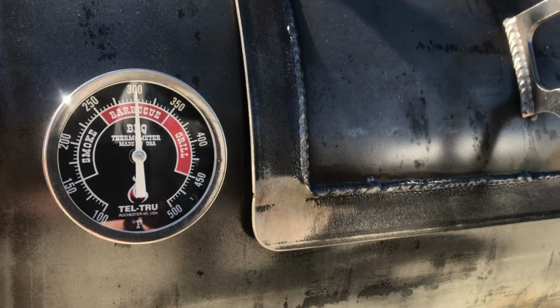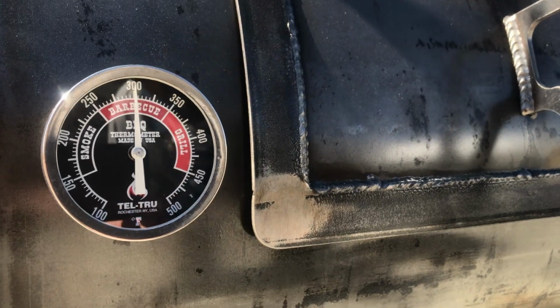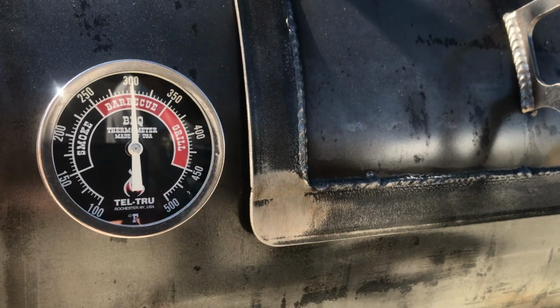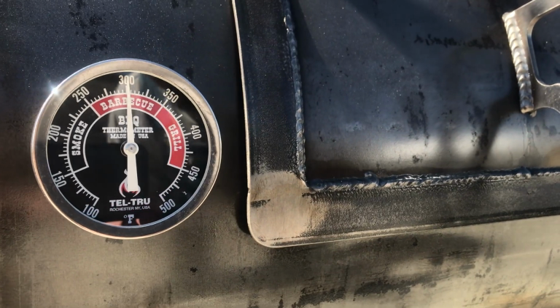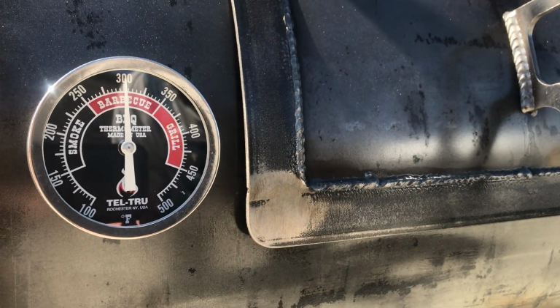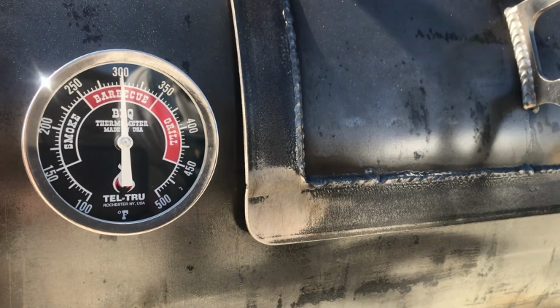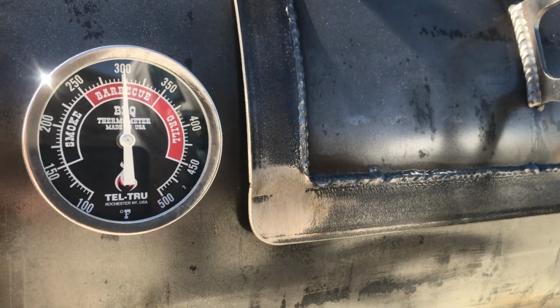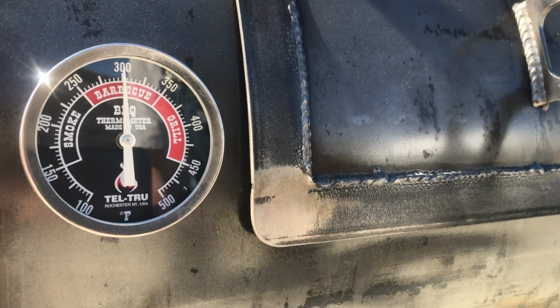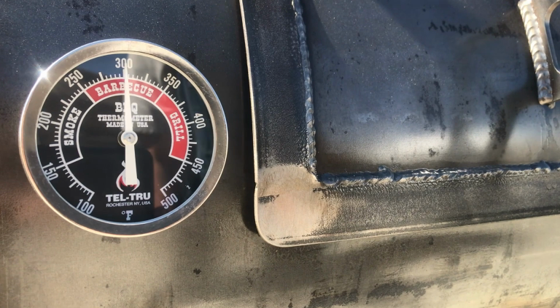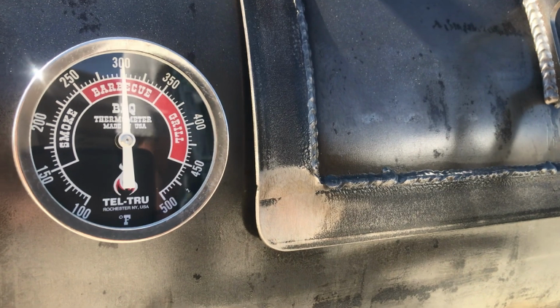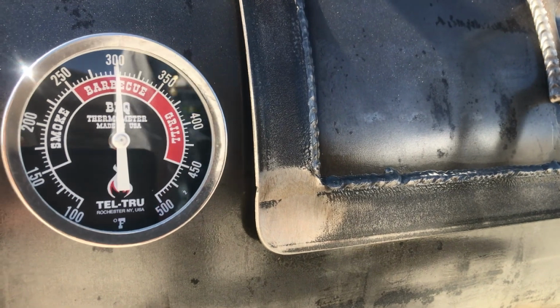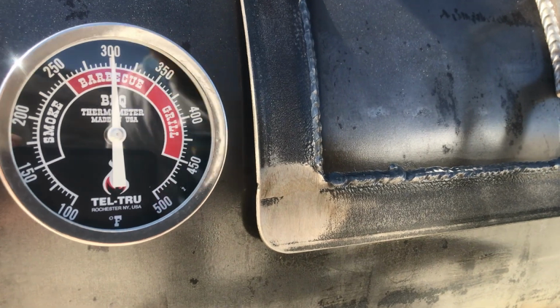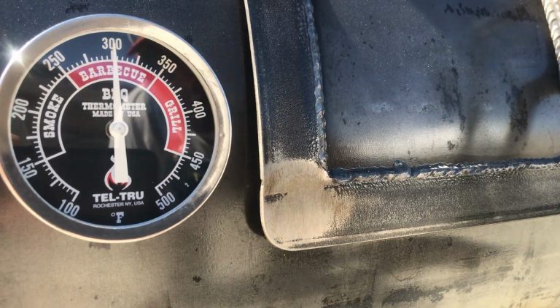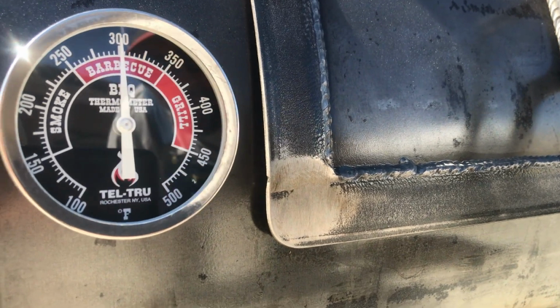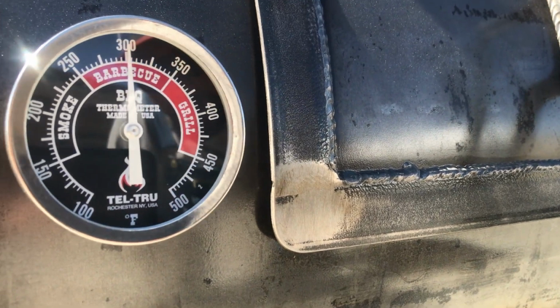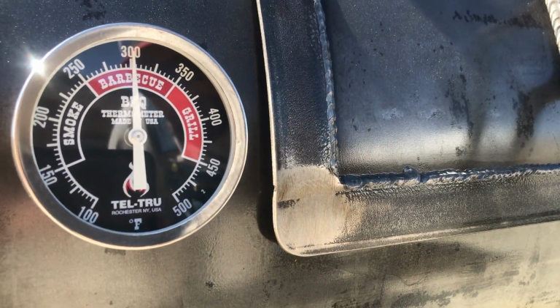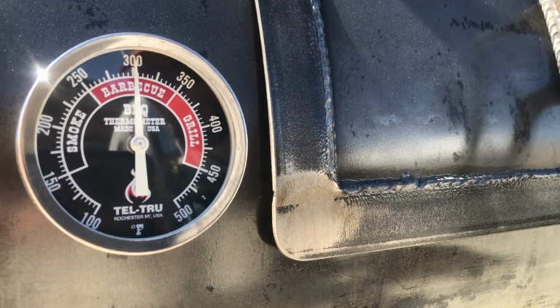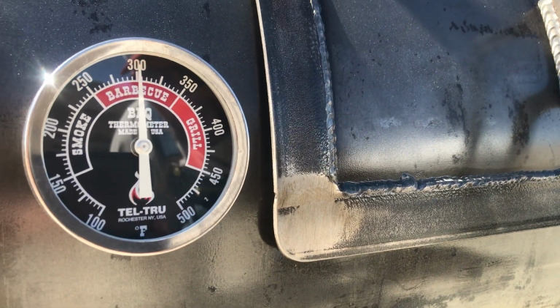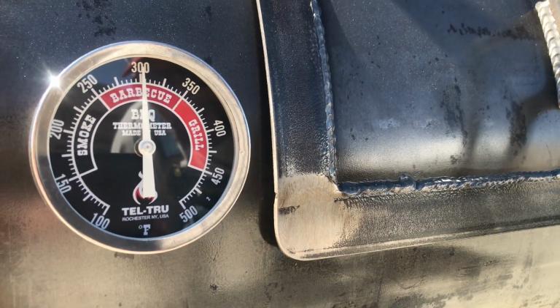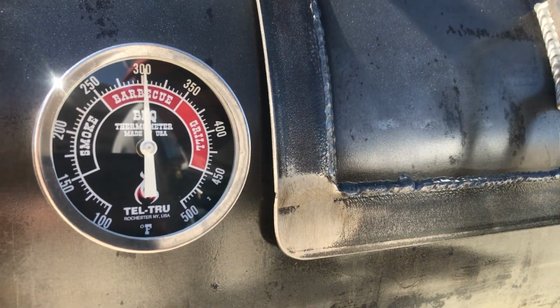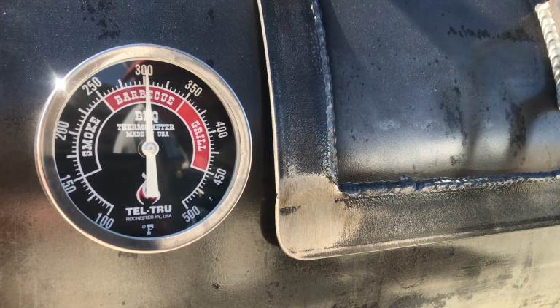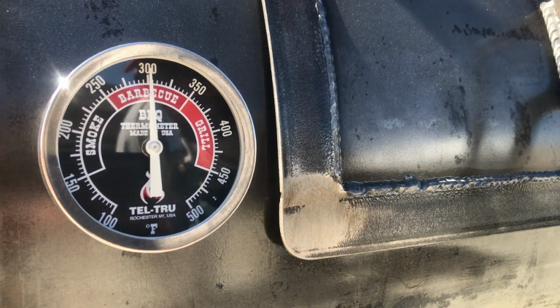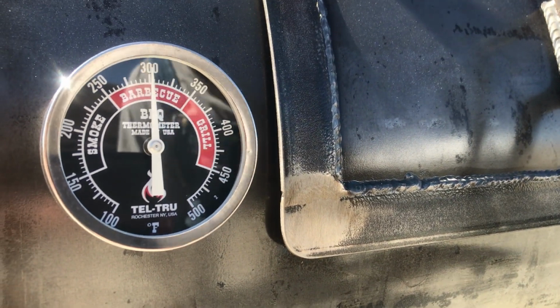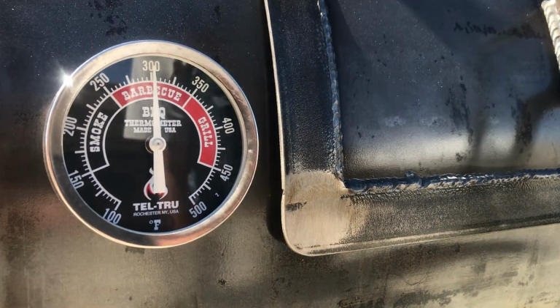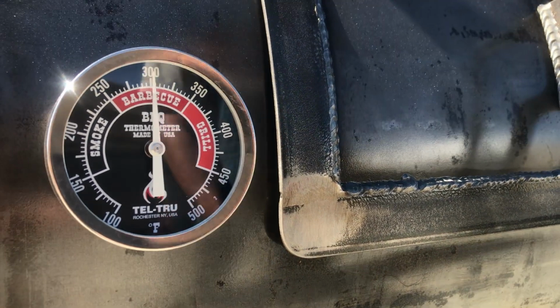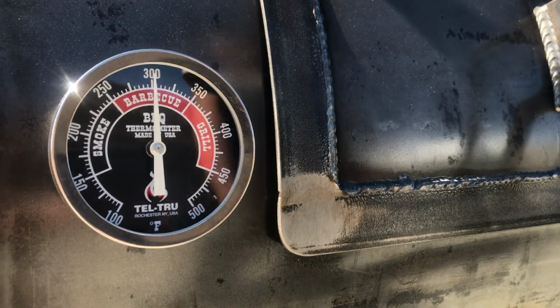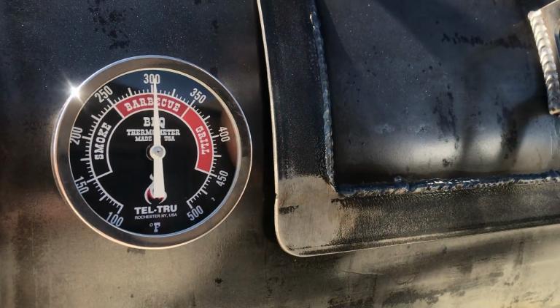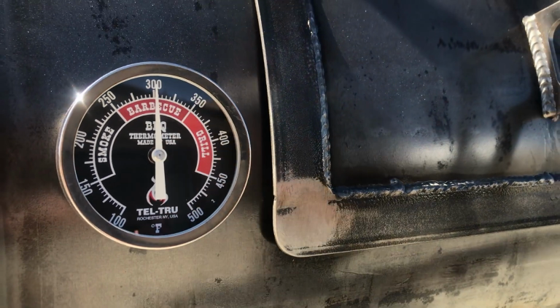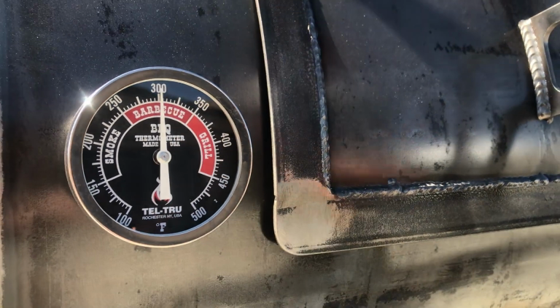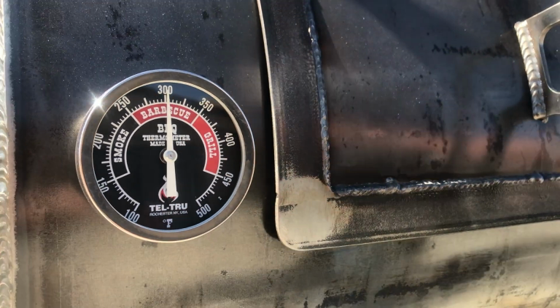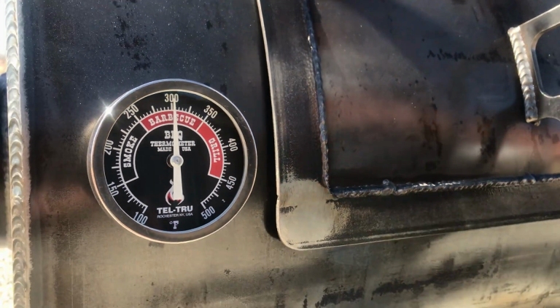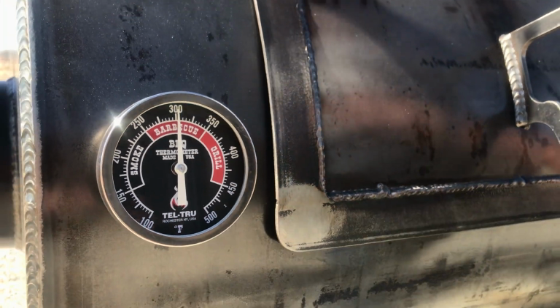Alright, so it's been about 45 minutes and we are at 300 degrees still, so let's see how they look.